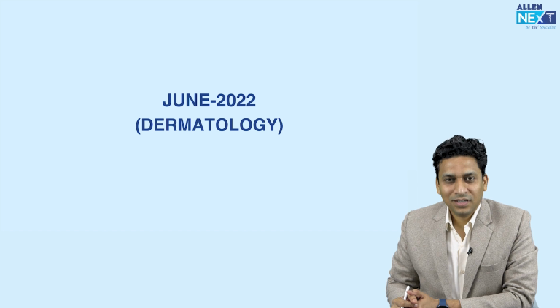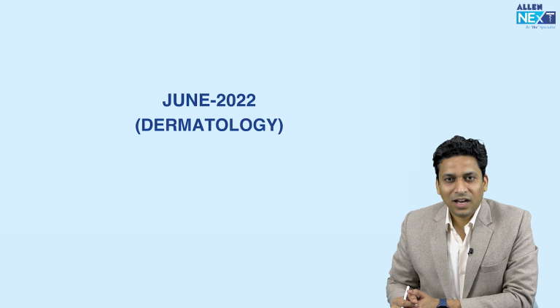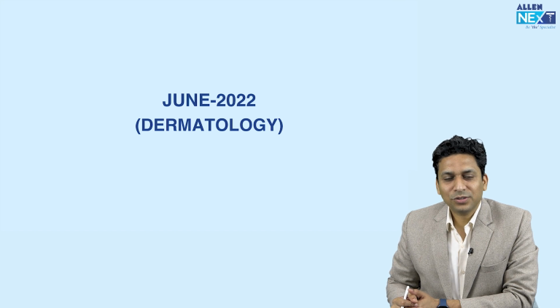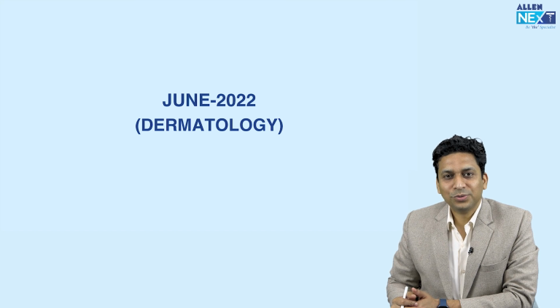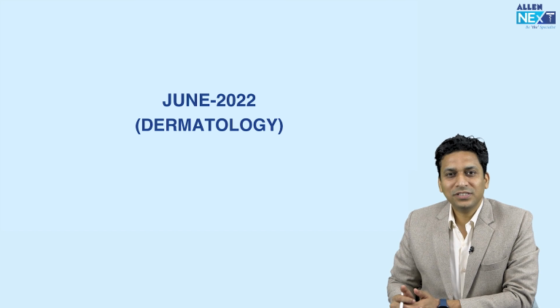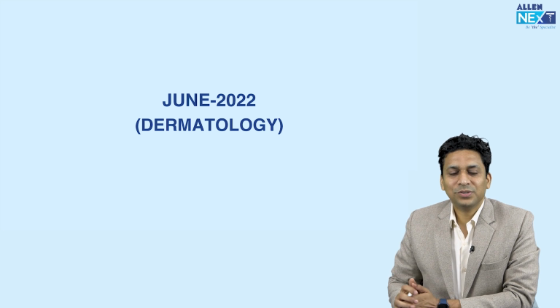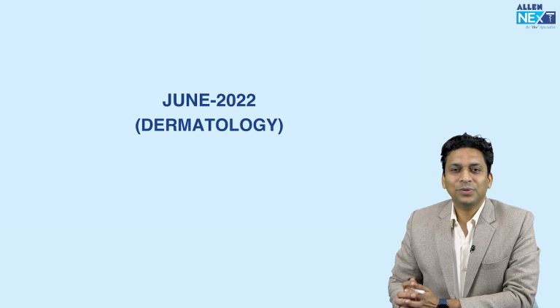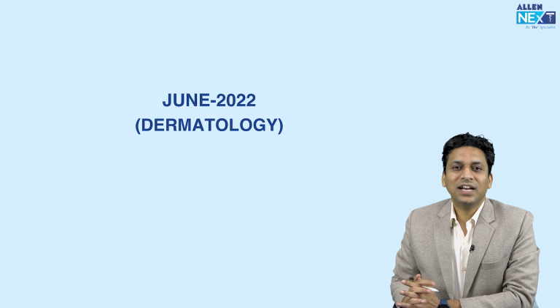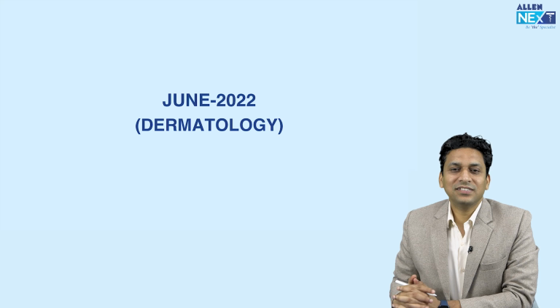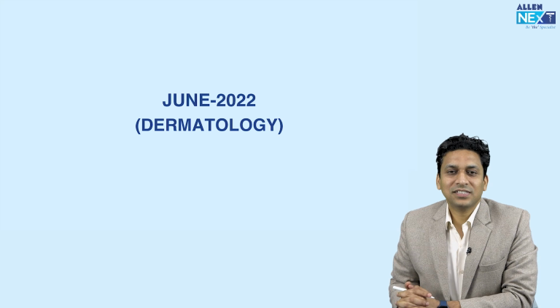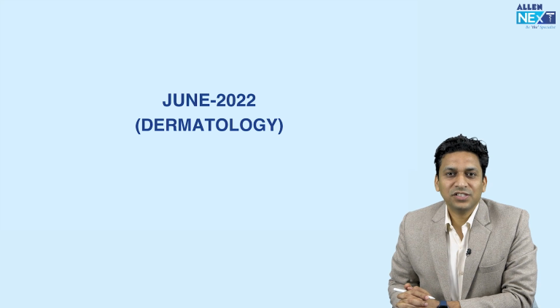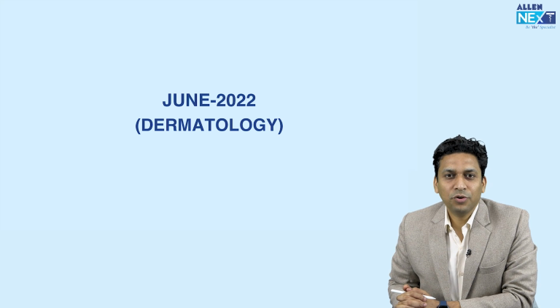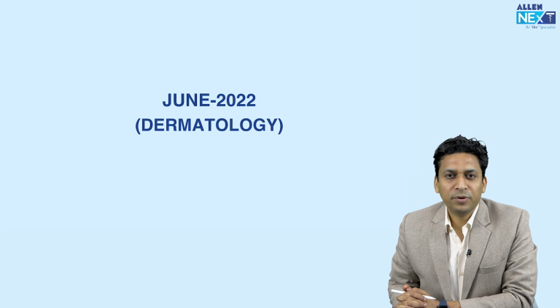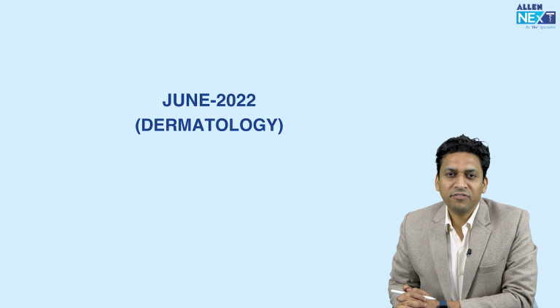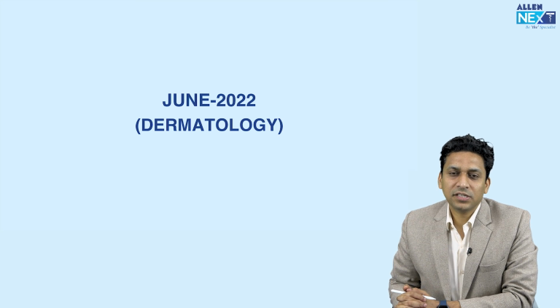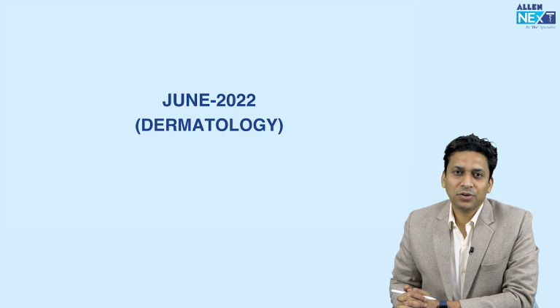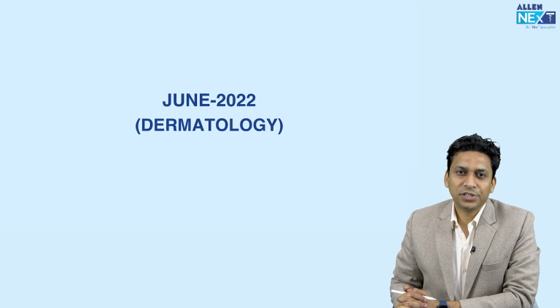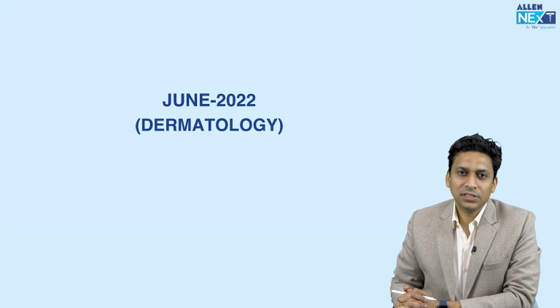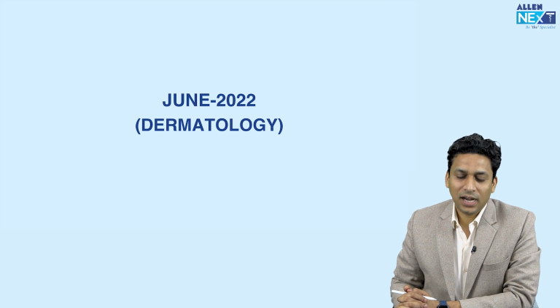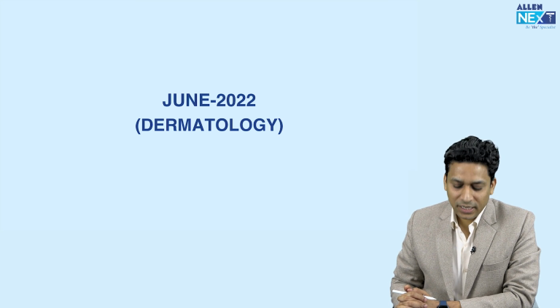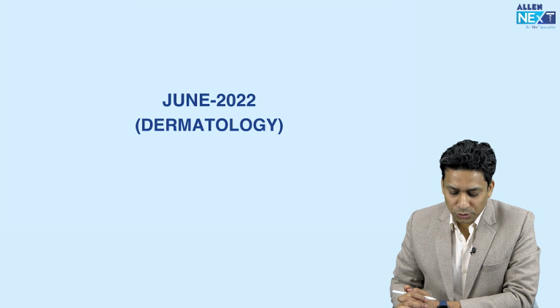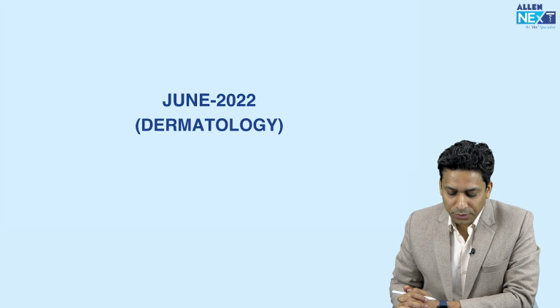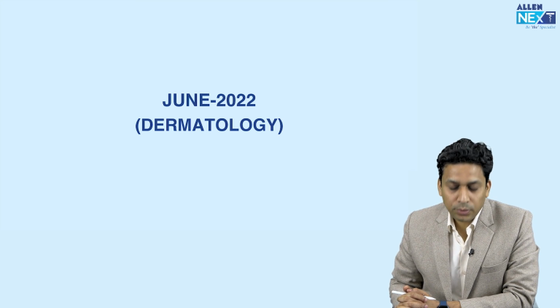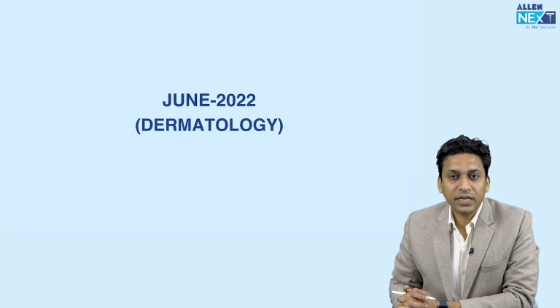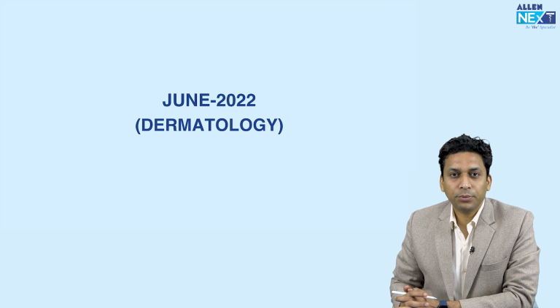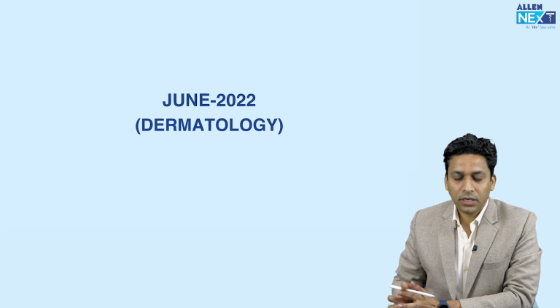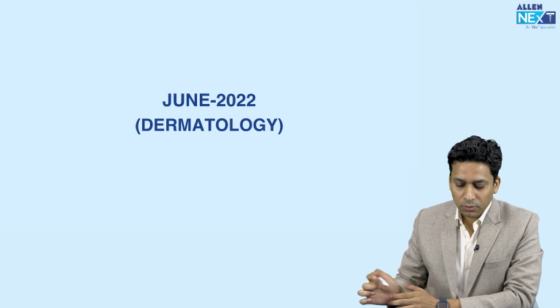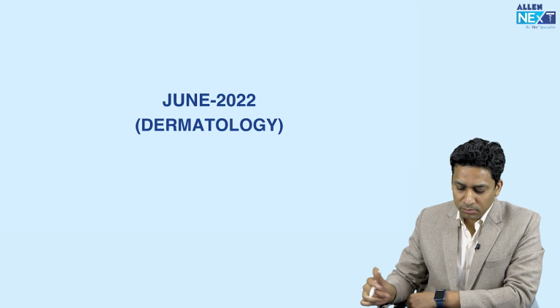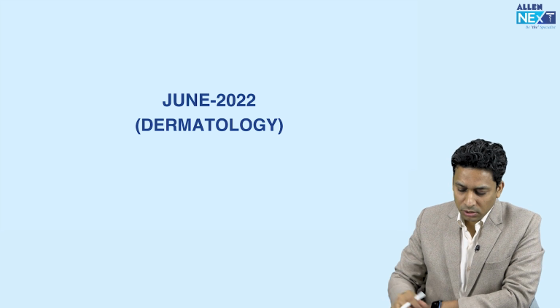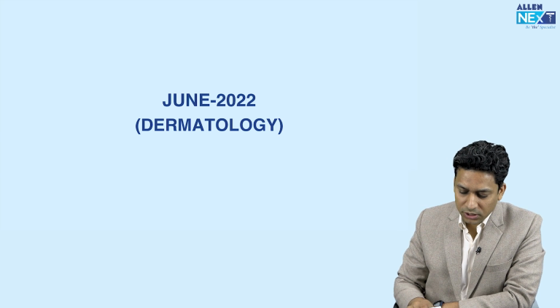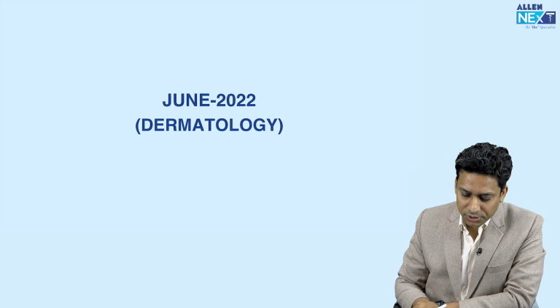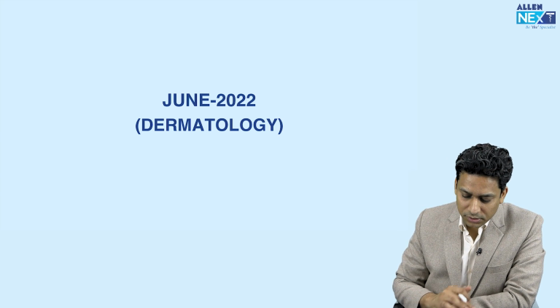Hello students. Let us discuss a few previous years questions, like June 2022 dermatology questions.